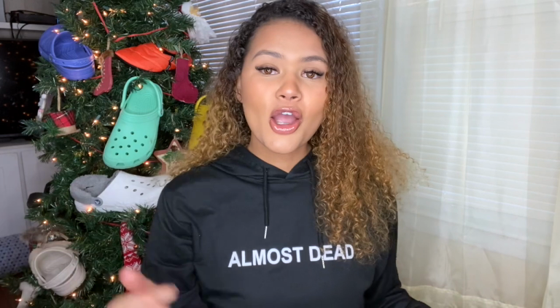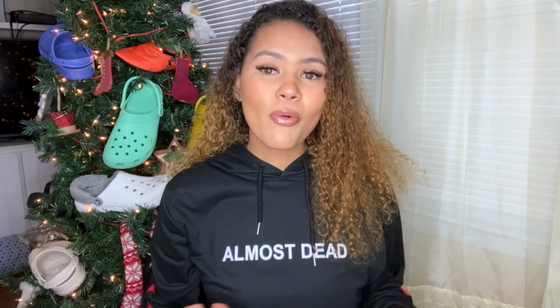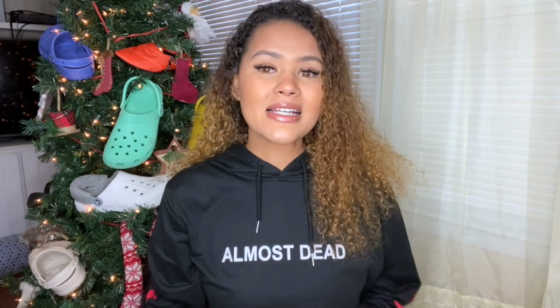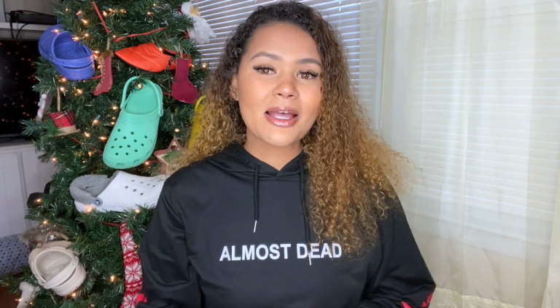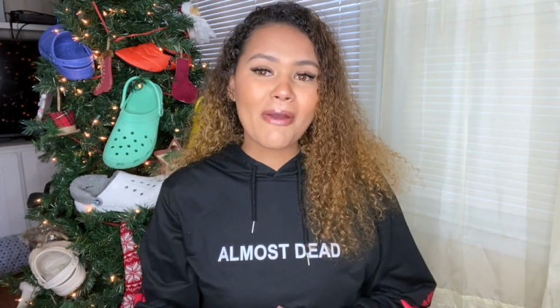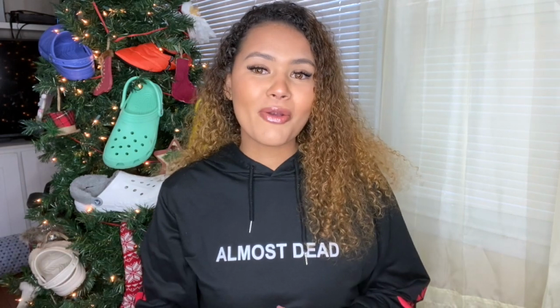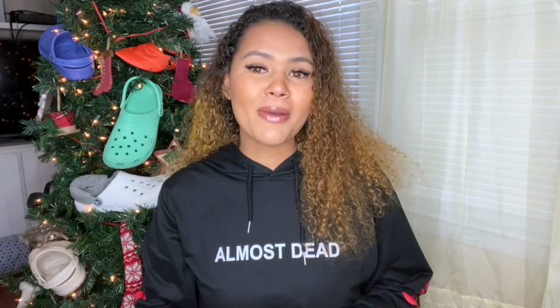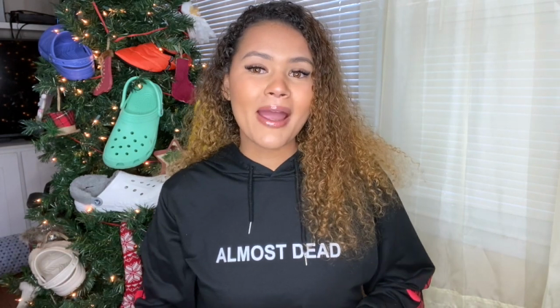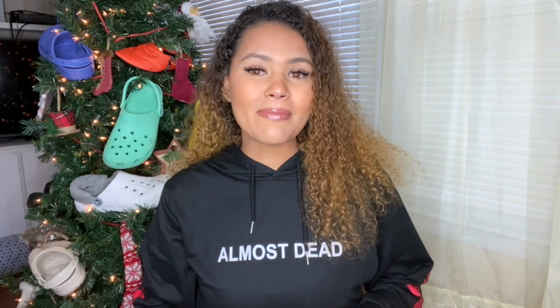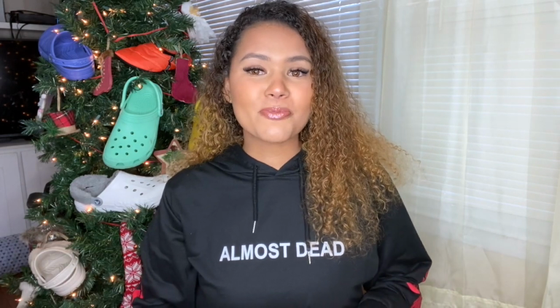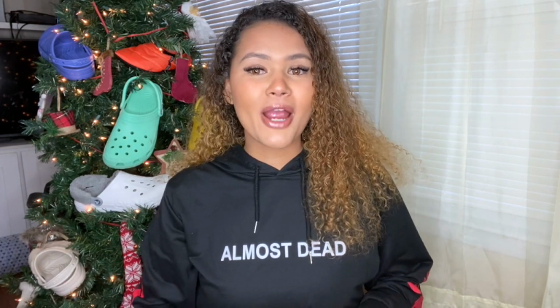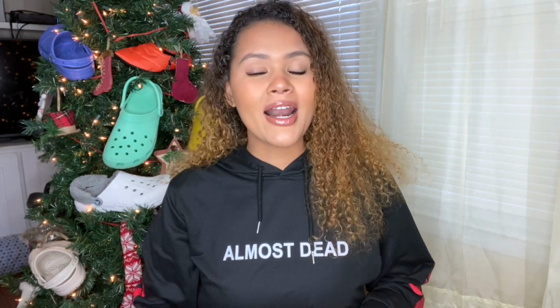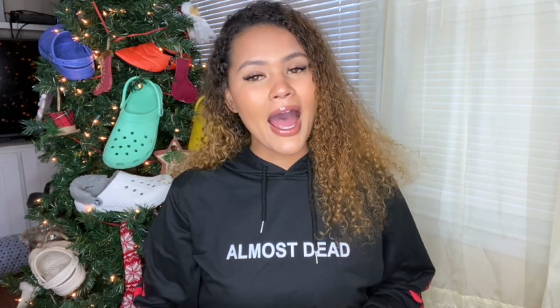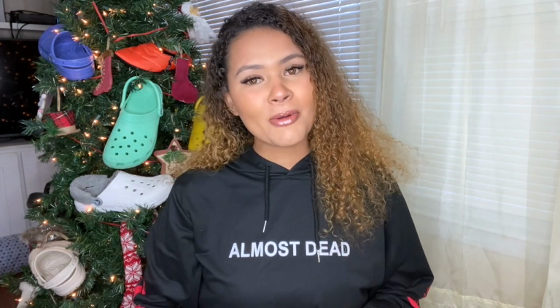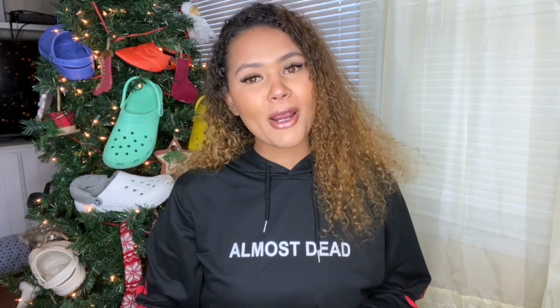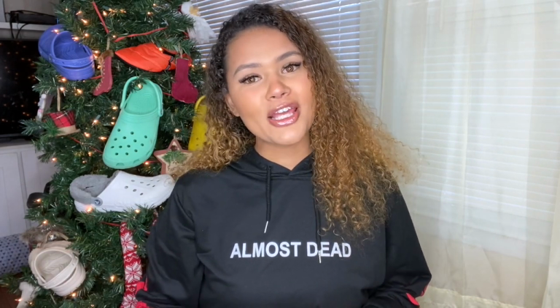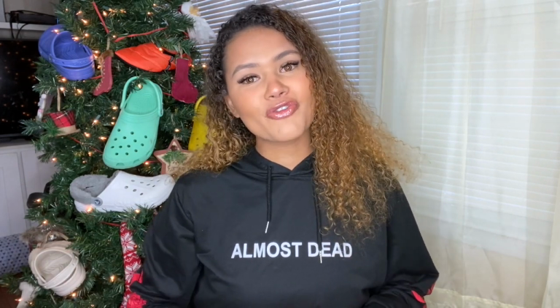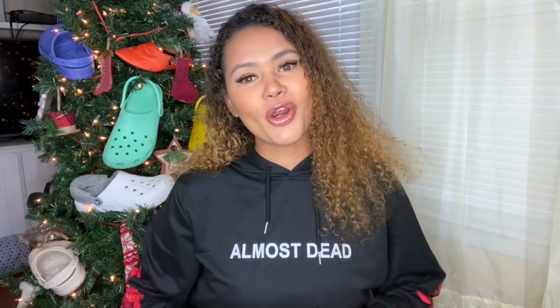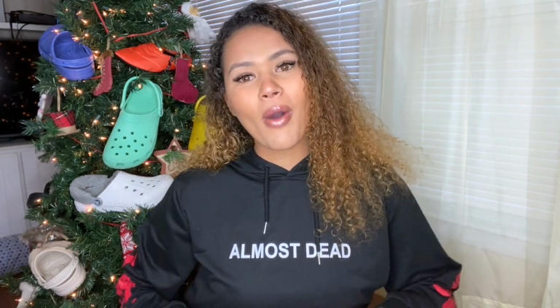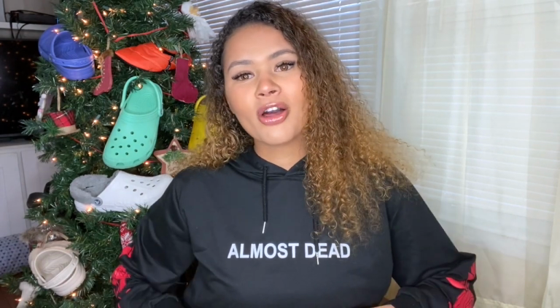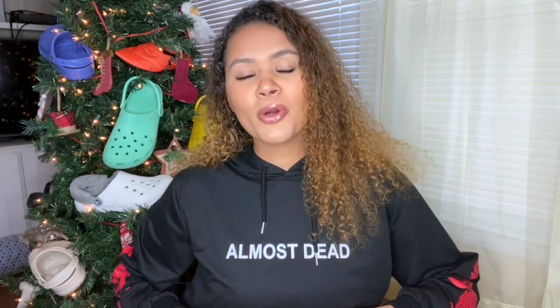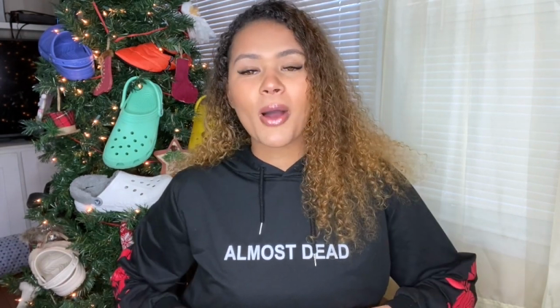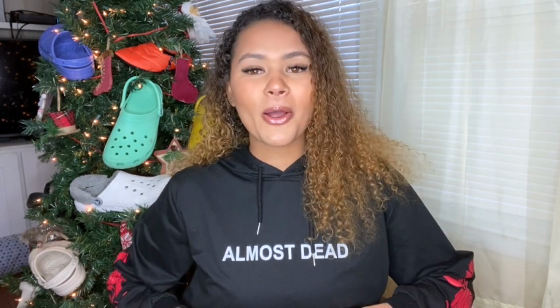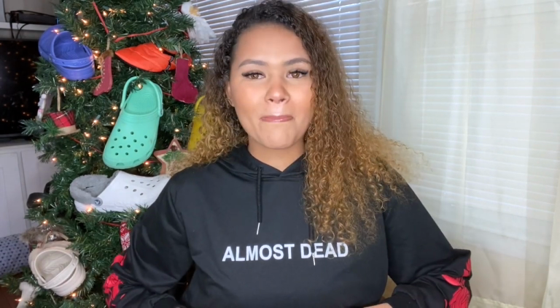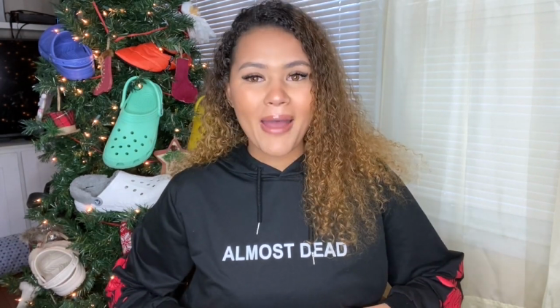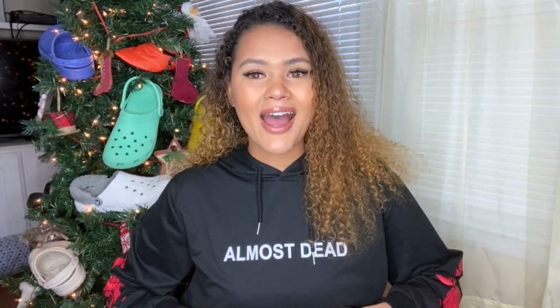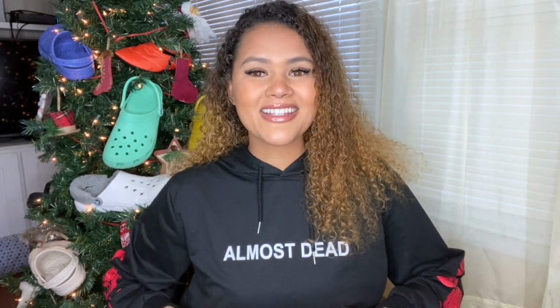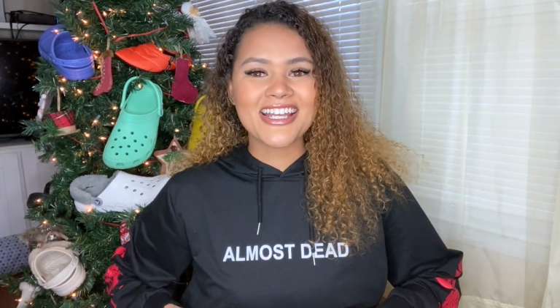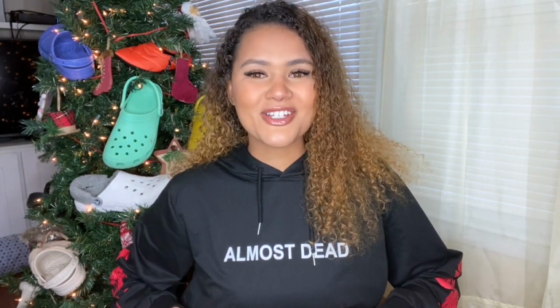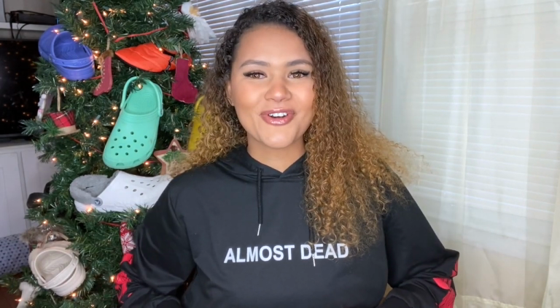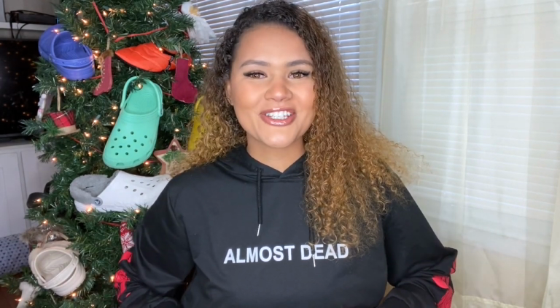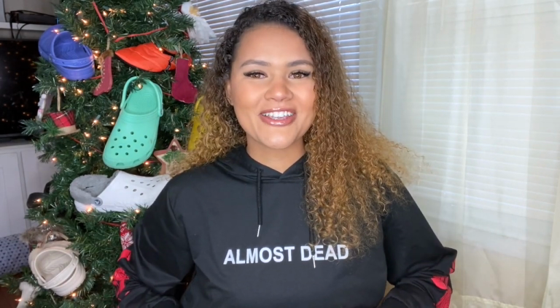What is up everyone? My name is Brianna. I'm a proud introvert. Welcome or welcome back to Introvert TV.